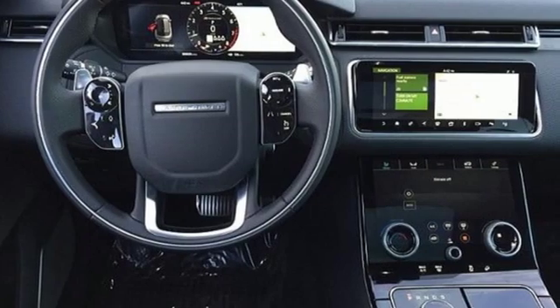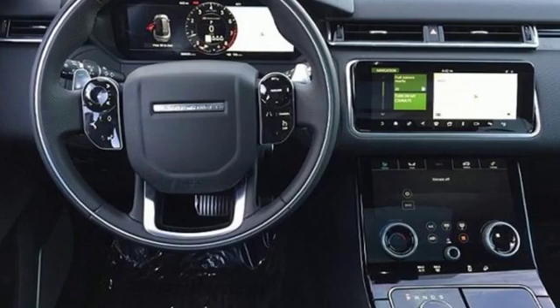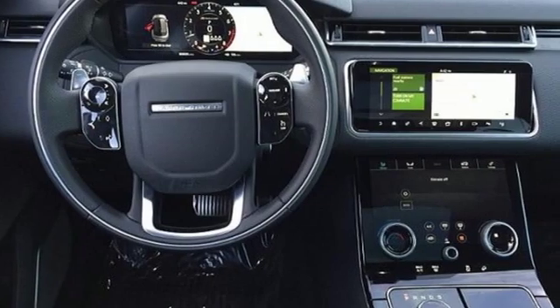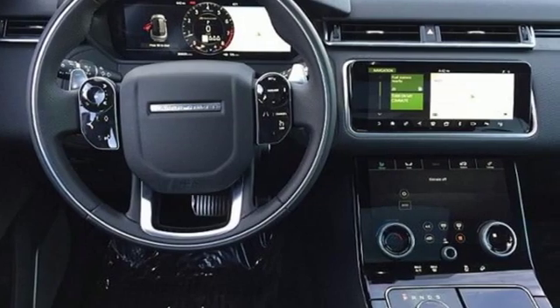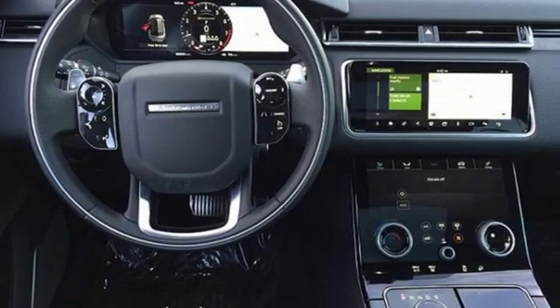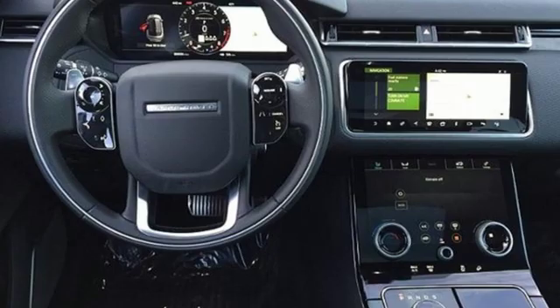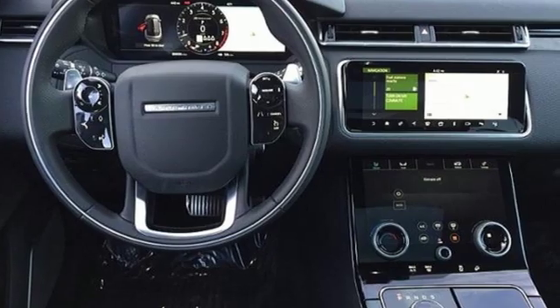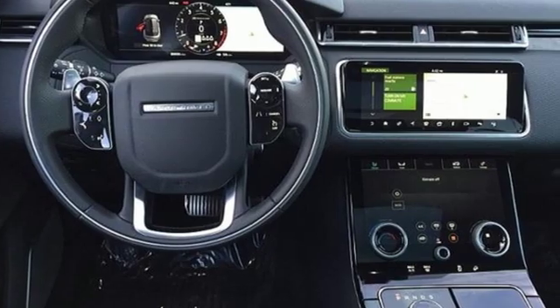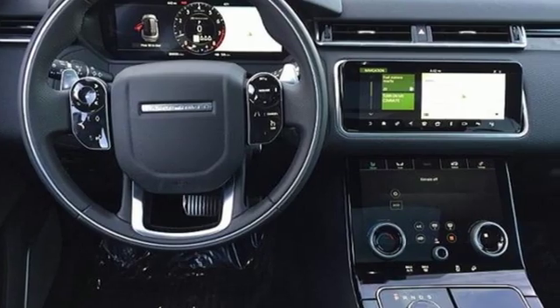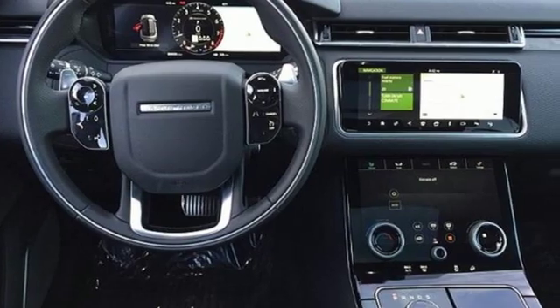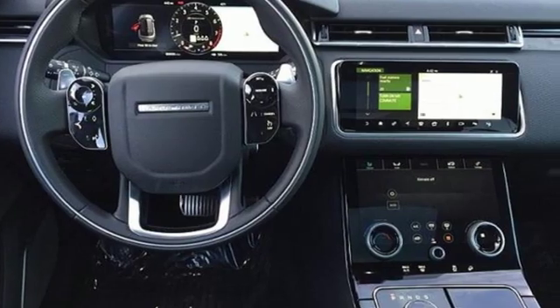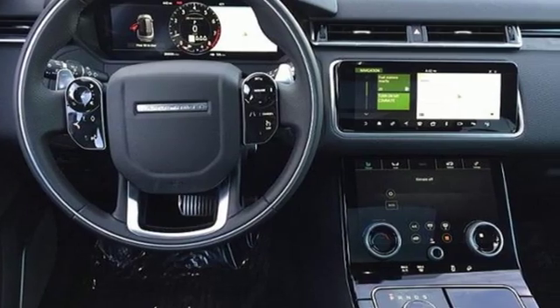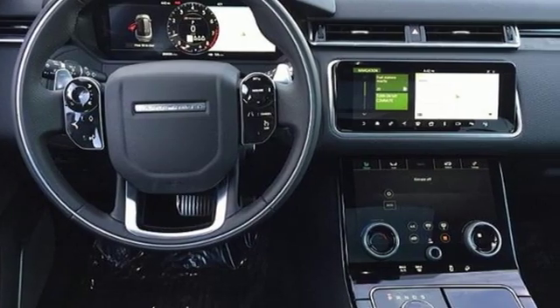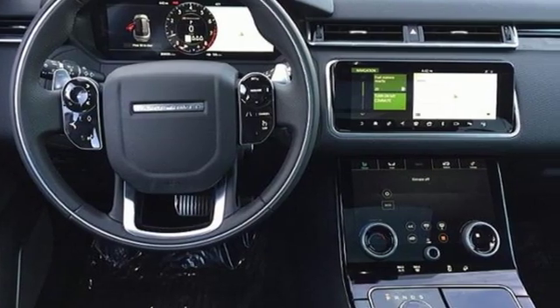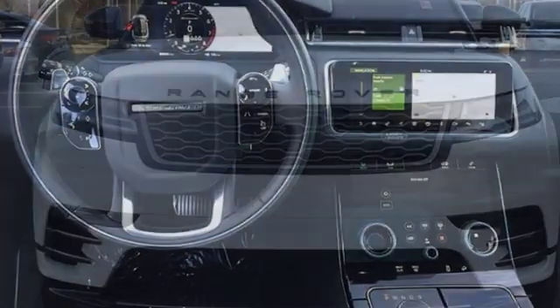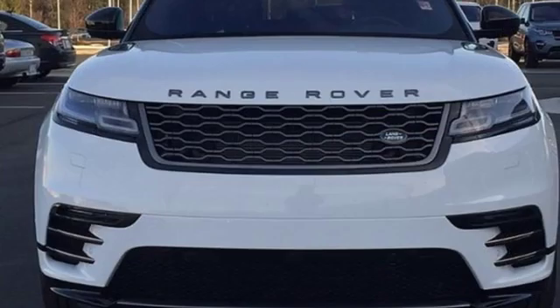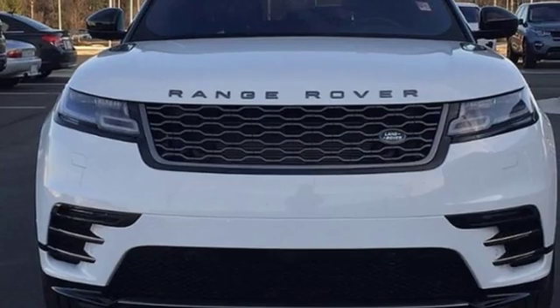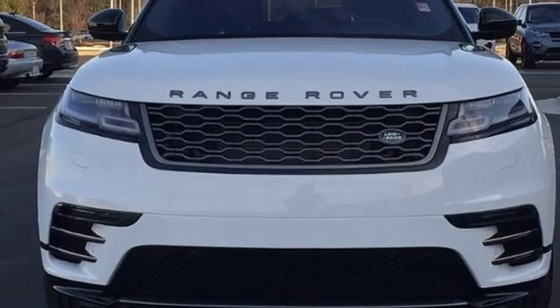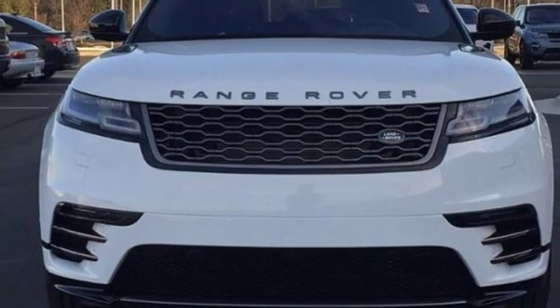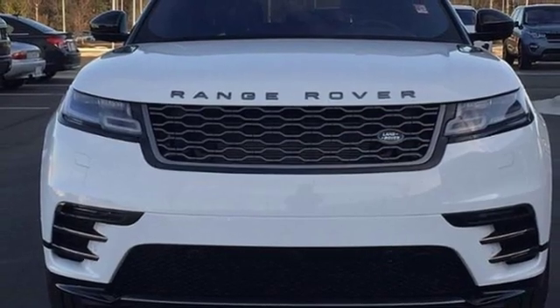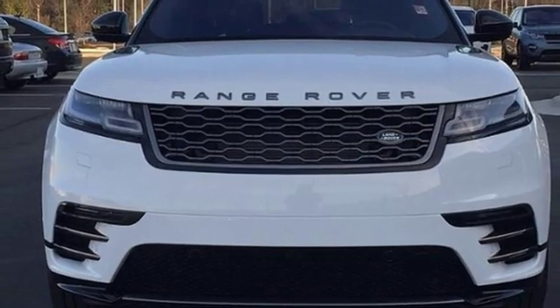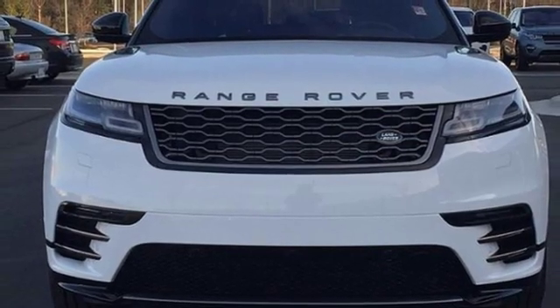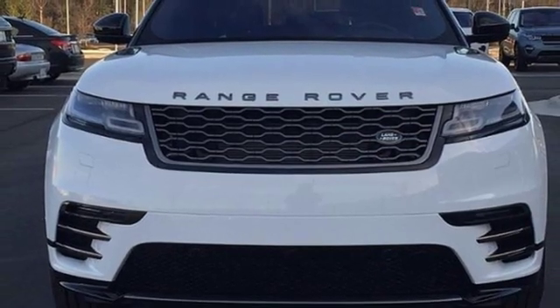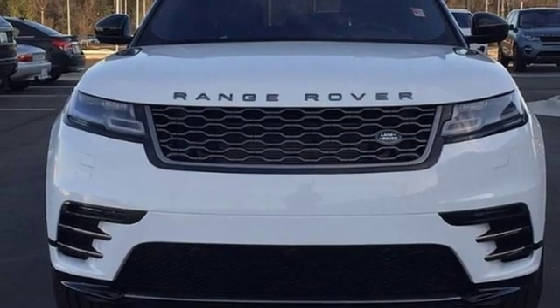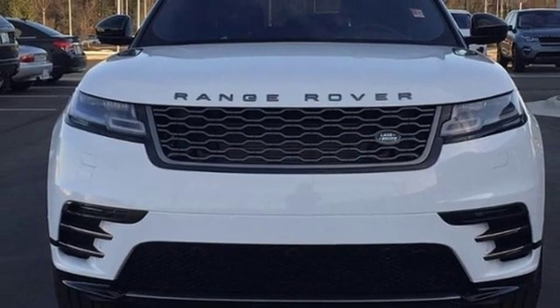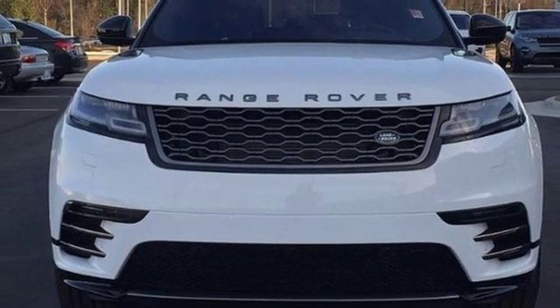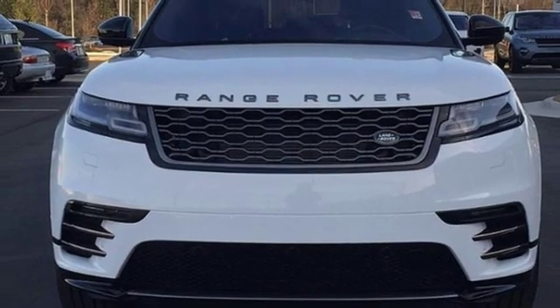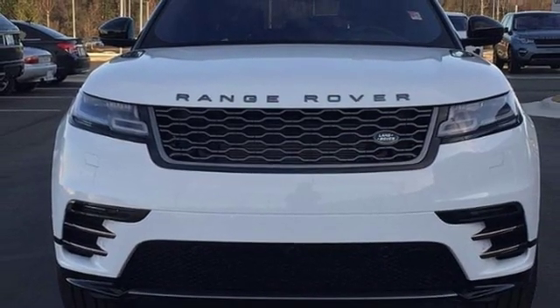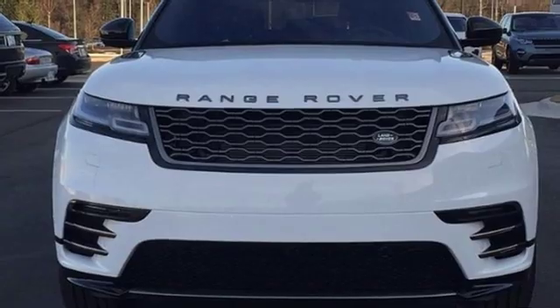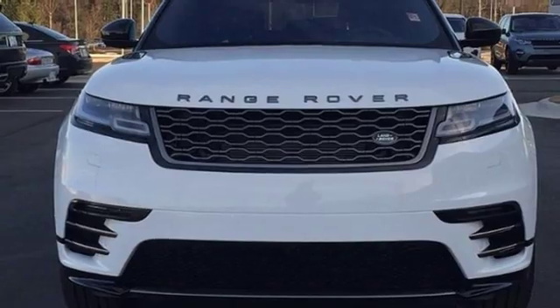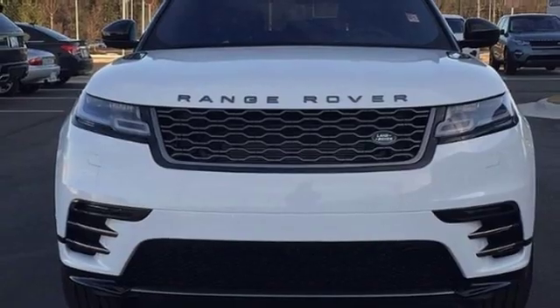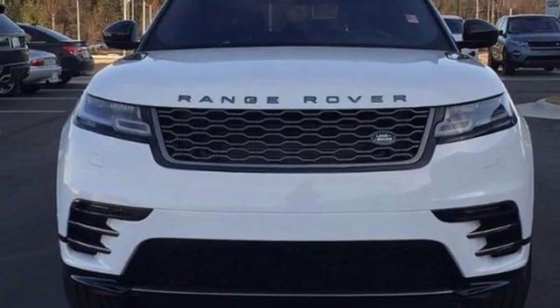You'll stand out in a Land Rover. Someone is going to drive this fantastic vehicle off the lot — it should be you. Test drive it today.